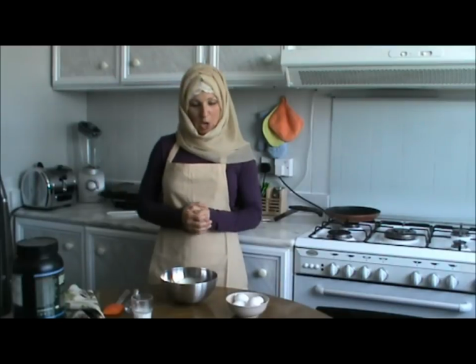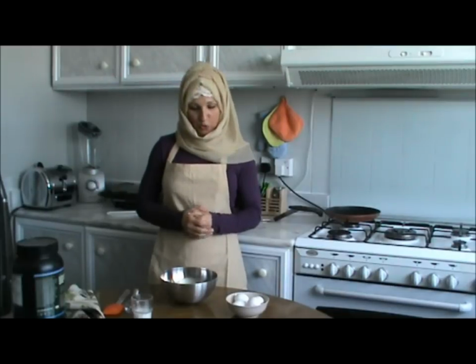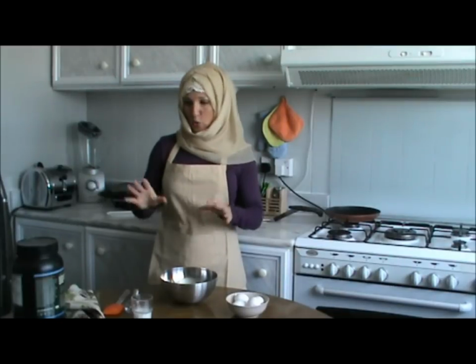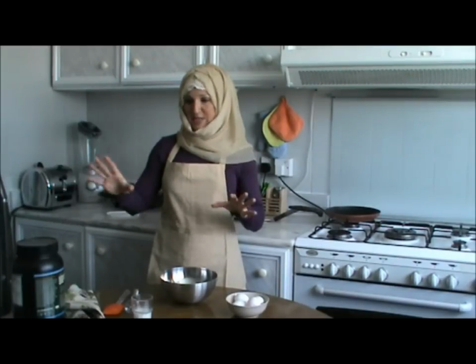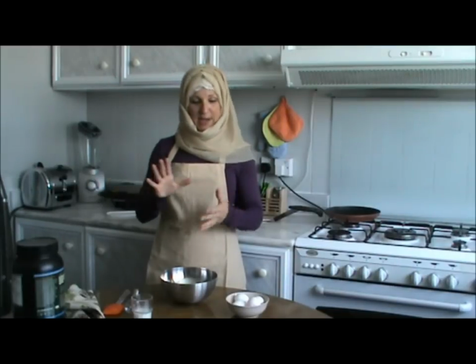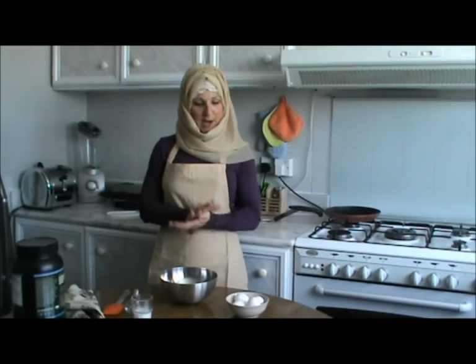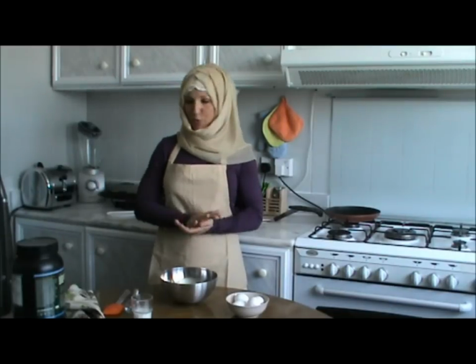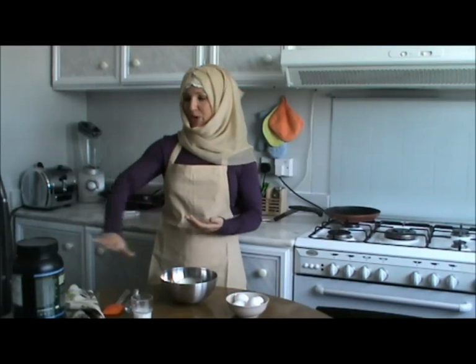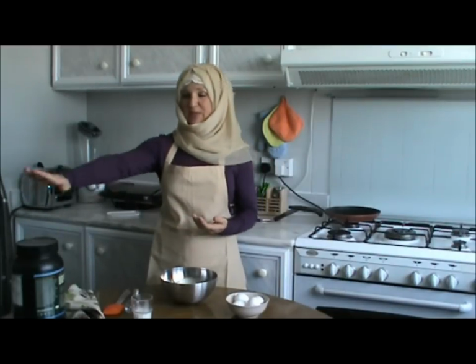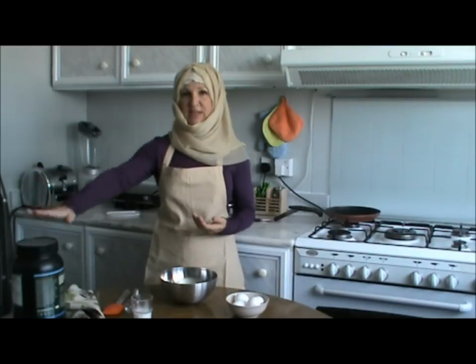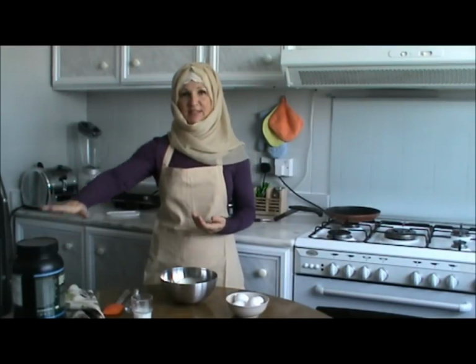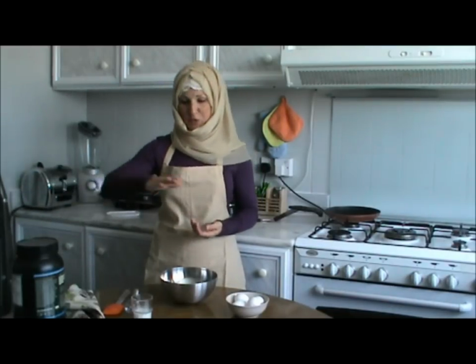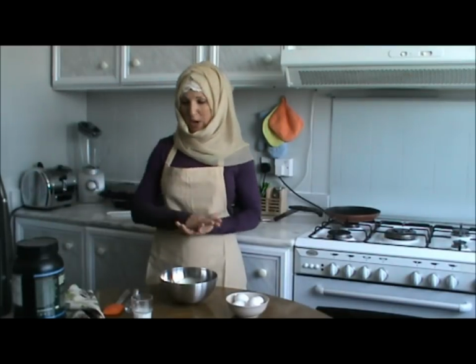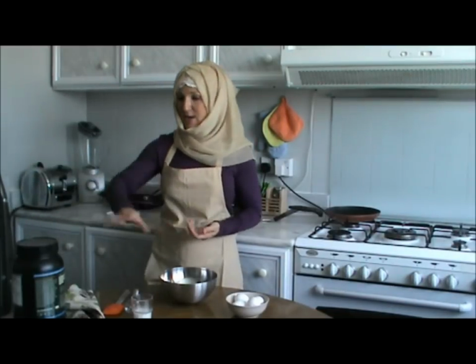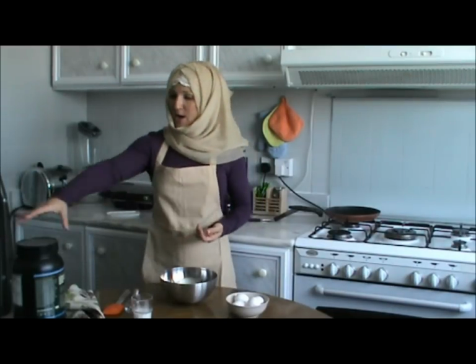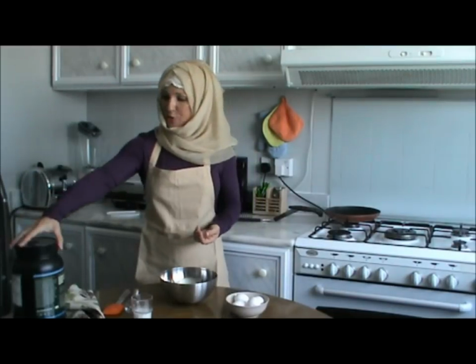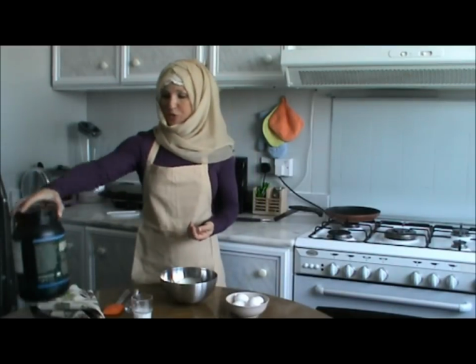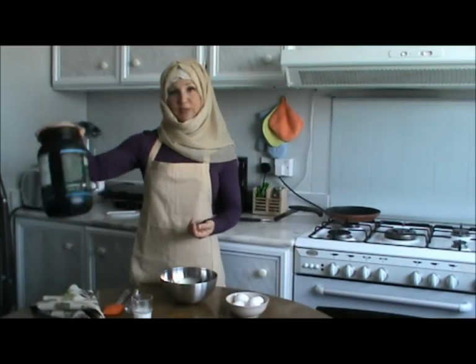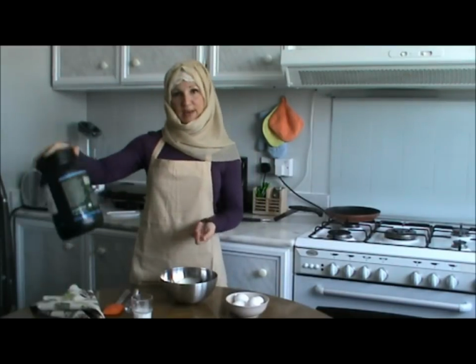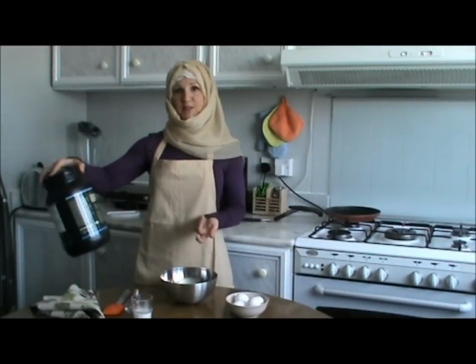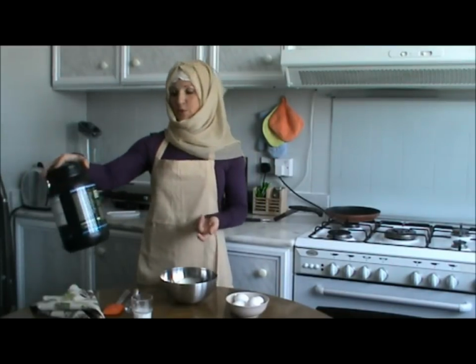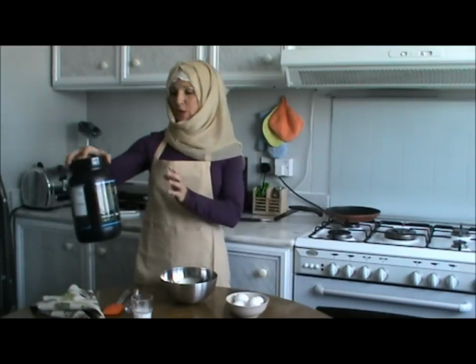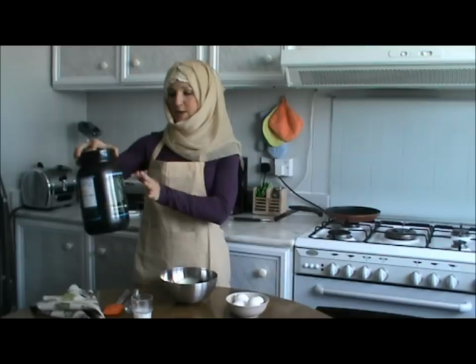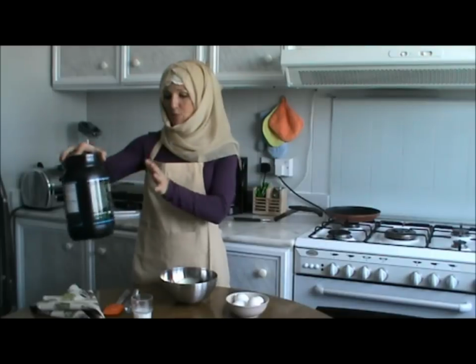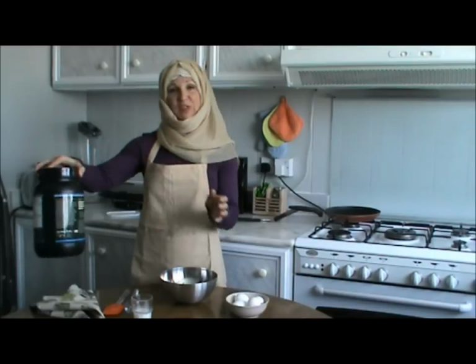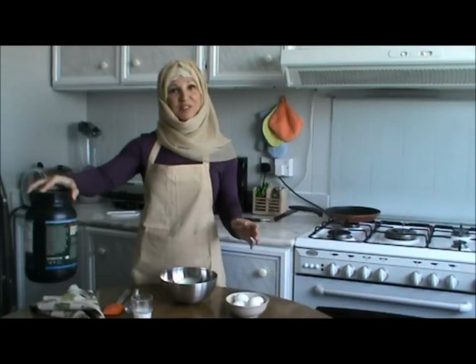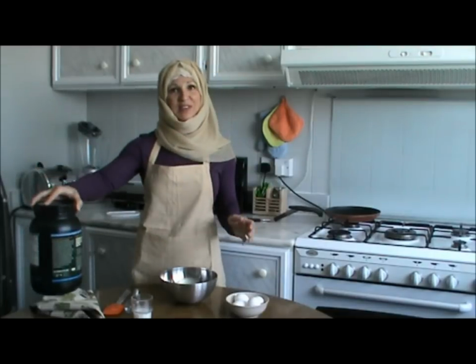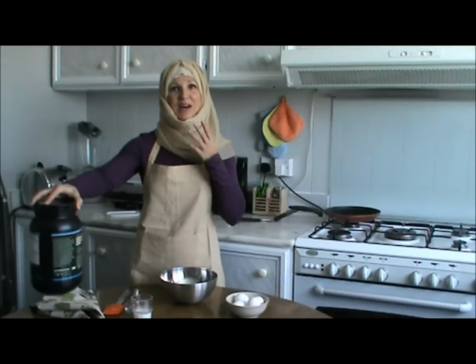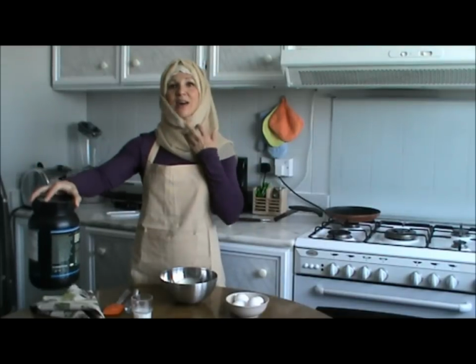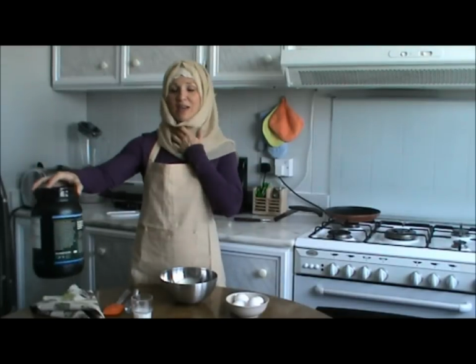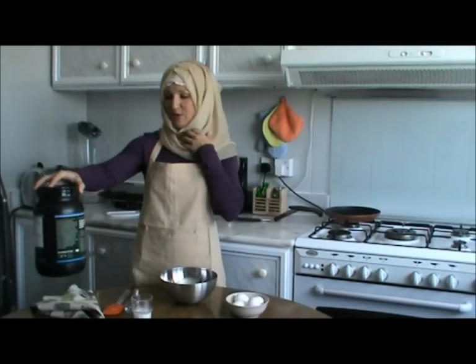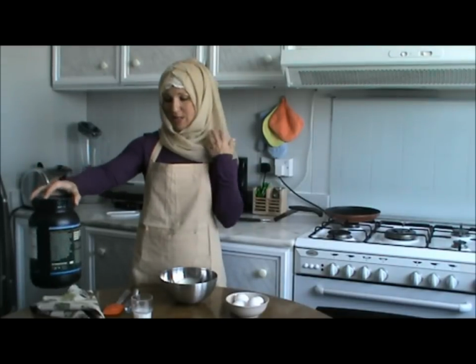So today I'm preparing the casein one. You can use any flavor you like. I'm using vanilla — I like vanilla.